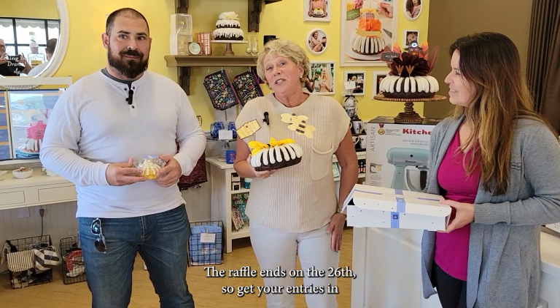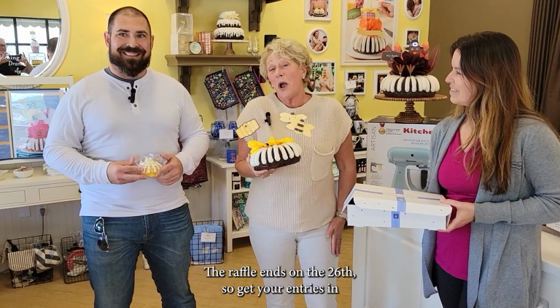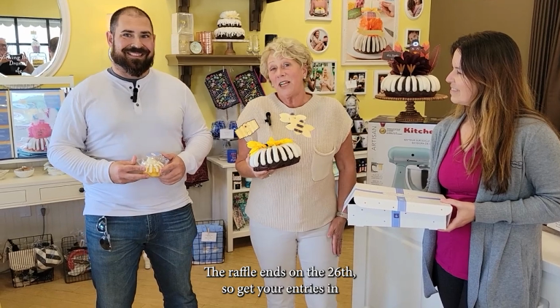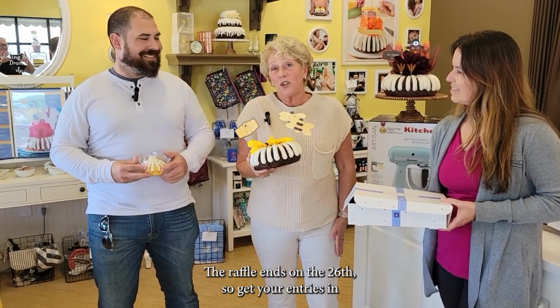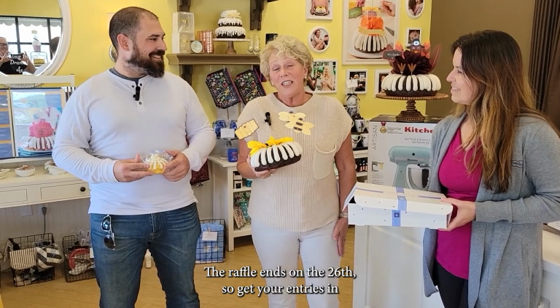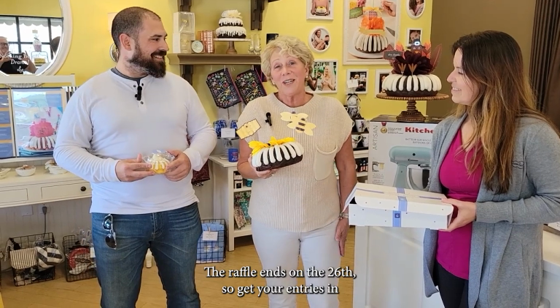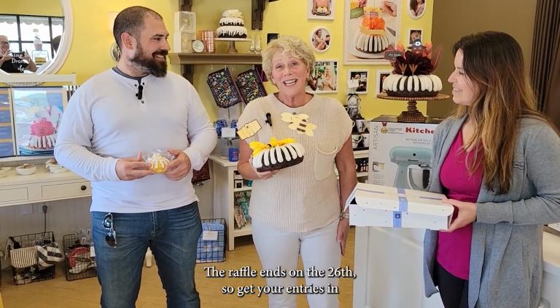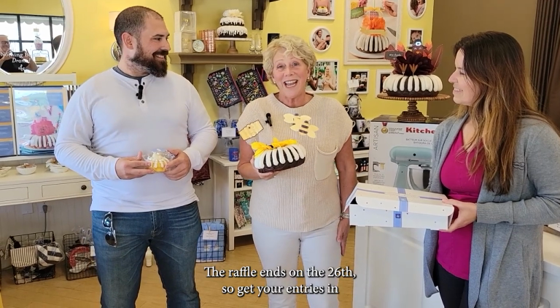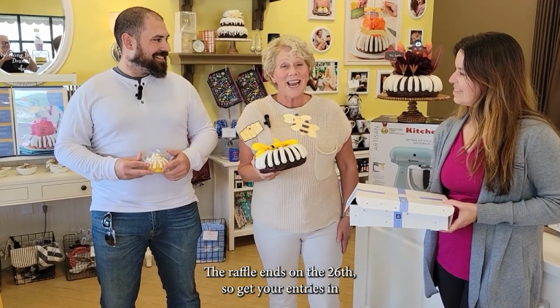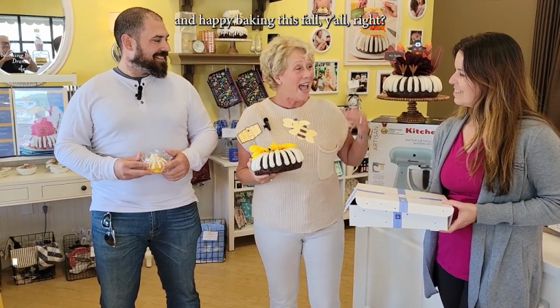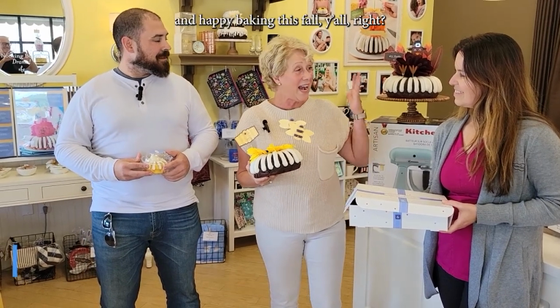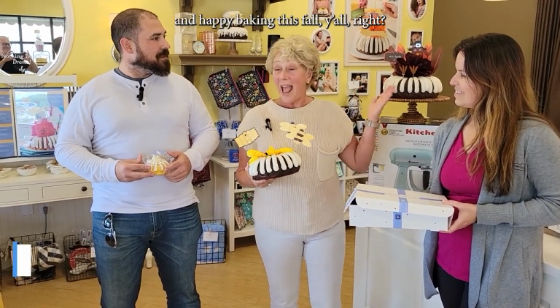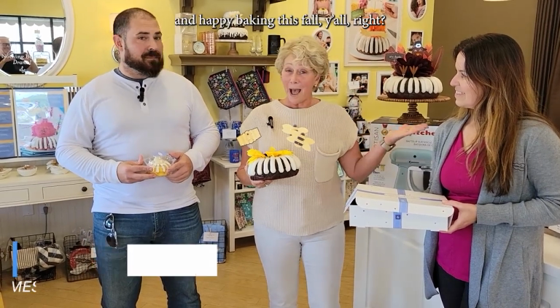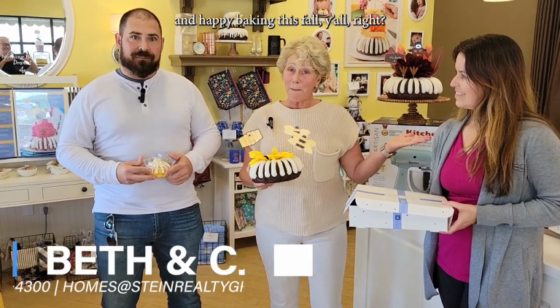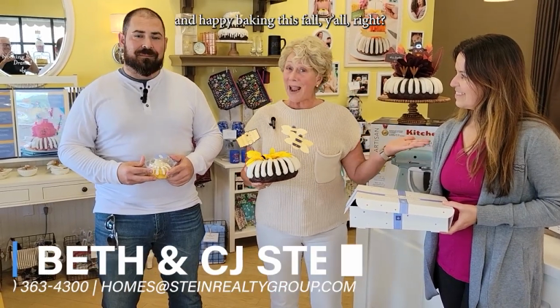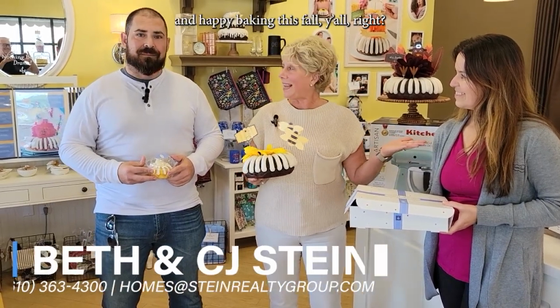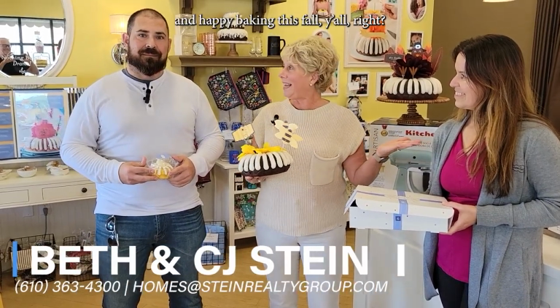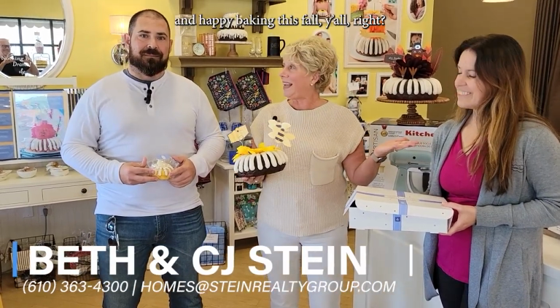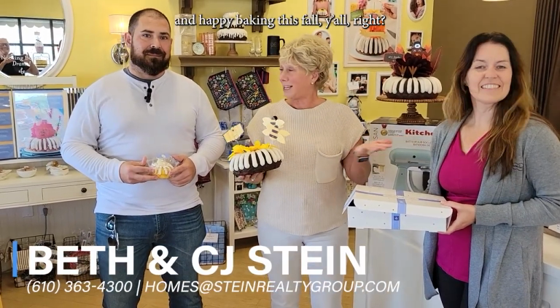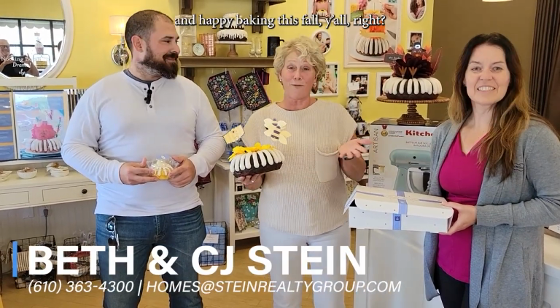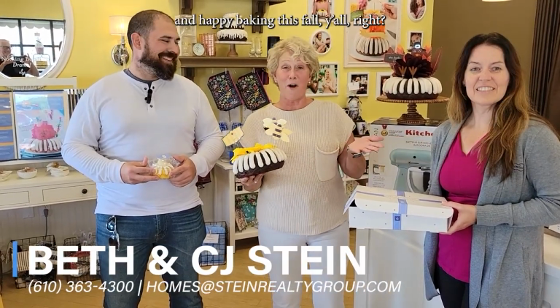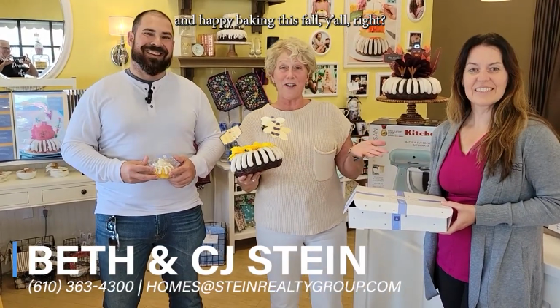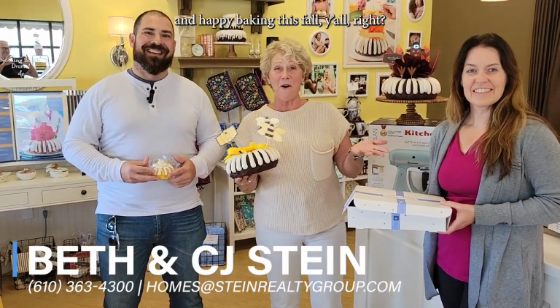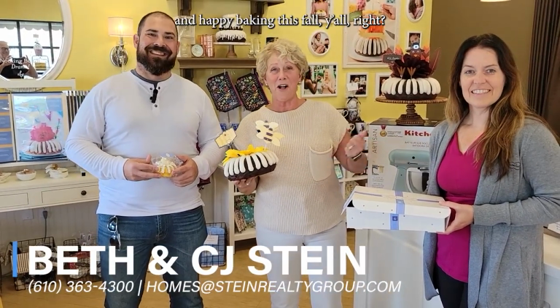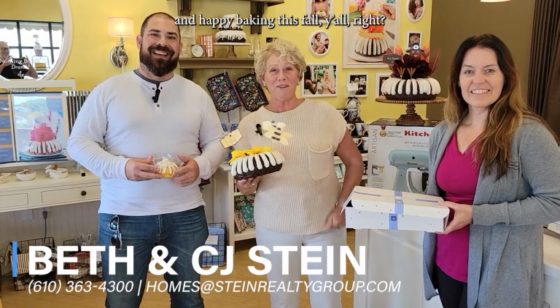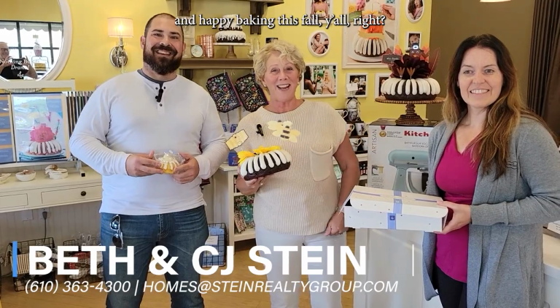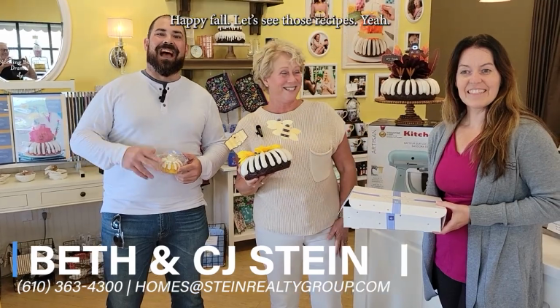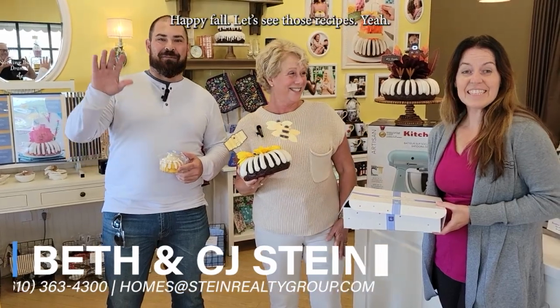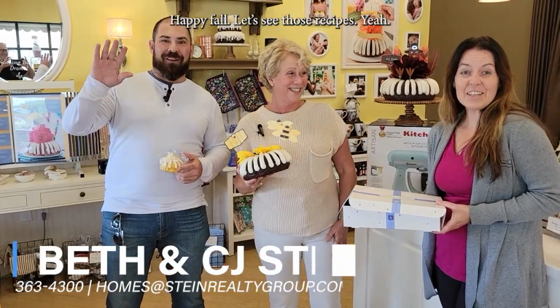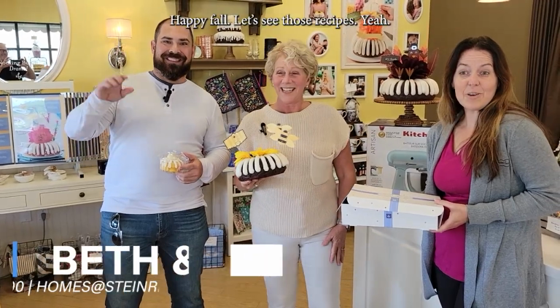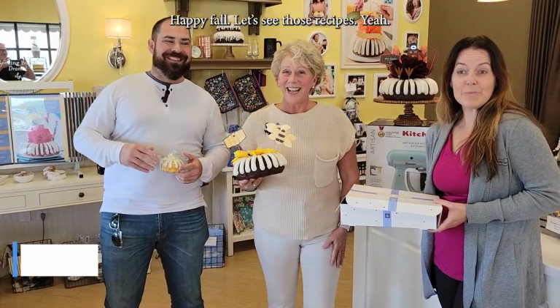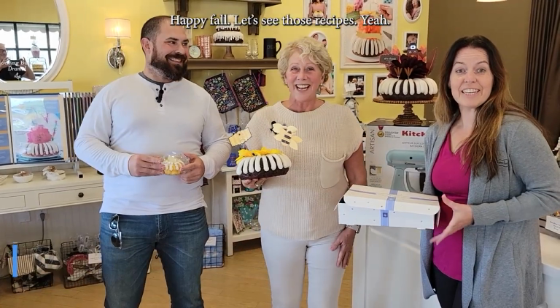We're real excited about this and we'll be making our drawing — the raffle ends on the 26th, so get your entries in. Happy baking this fall, y'all! Happy fall — see those recipes!